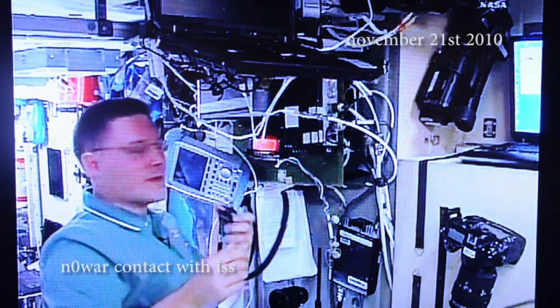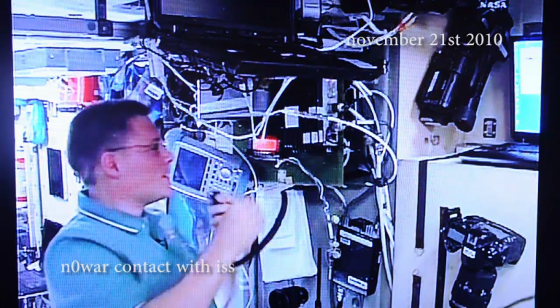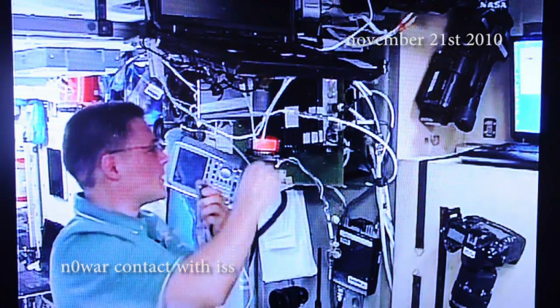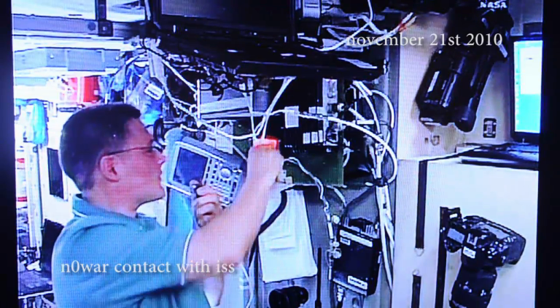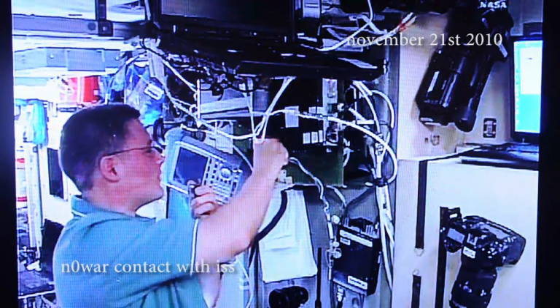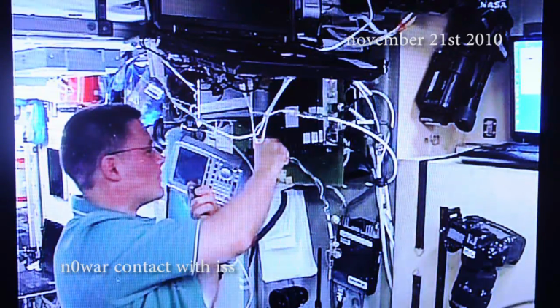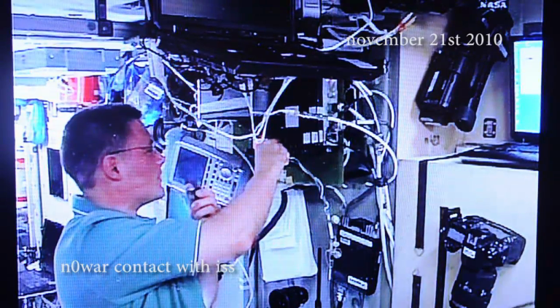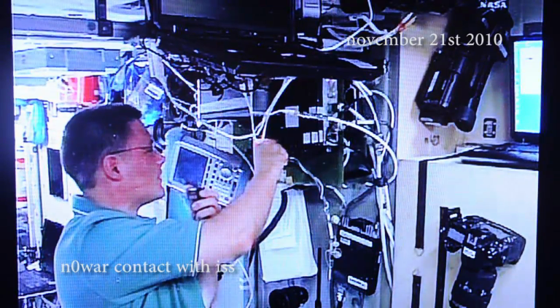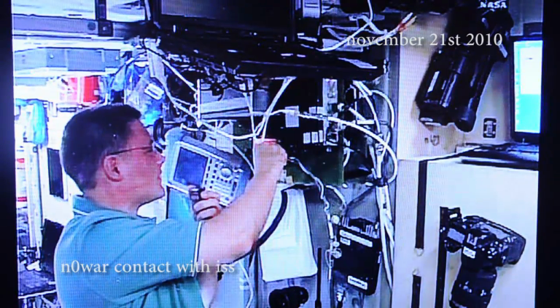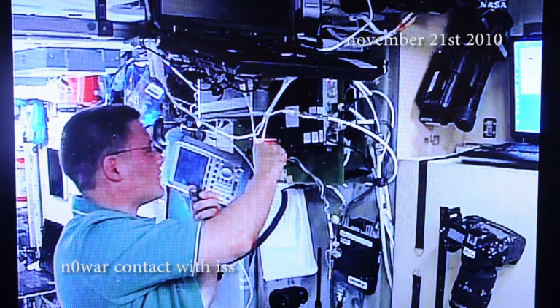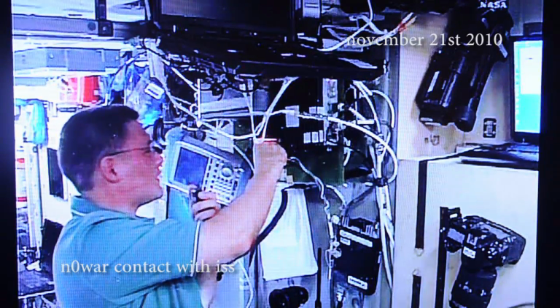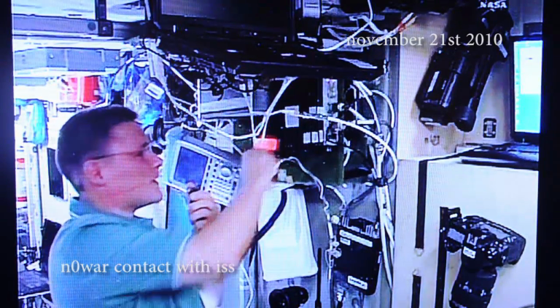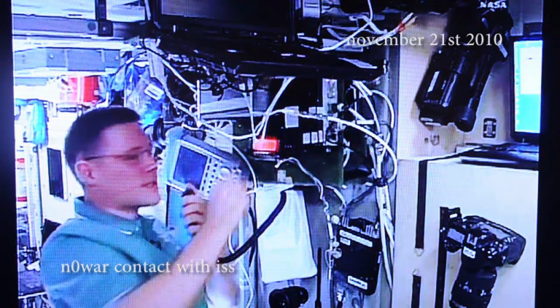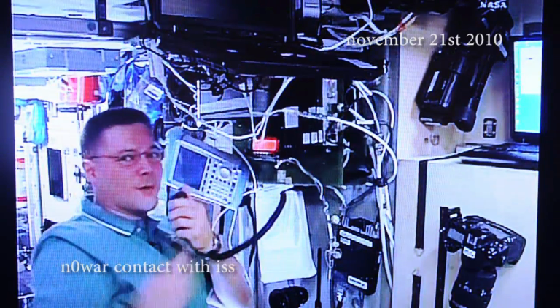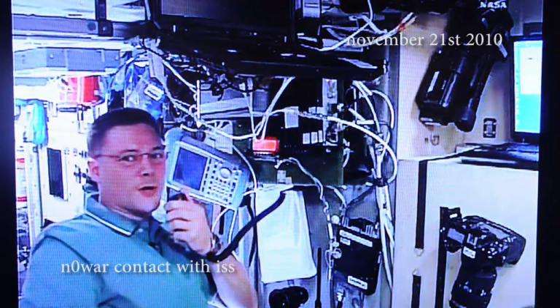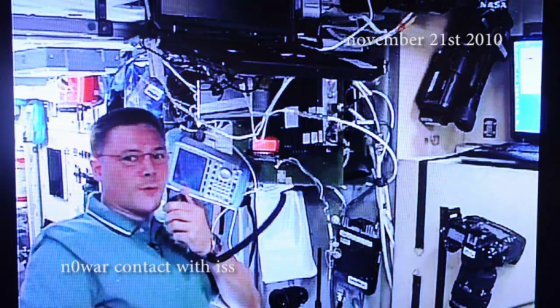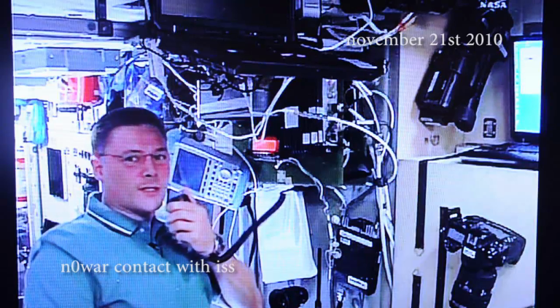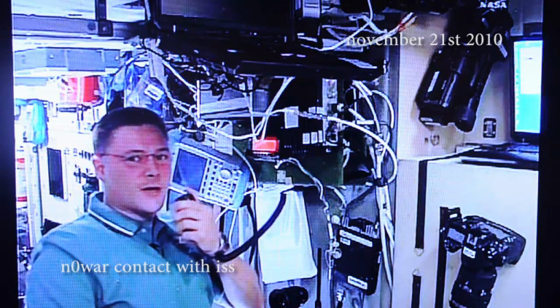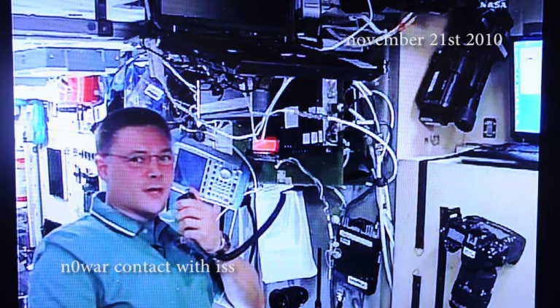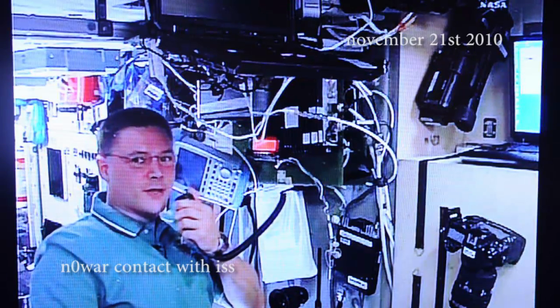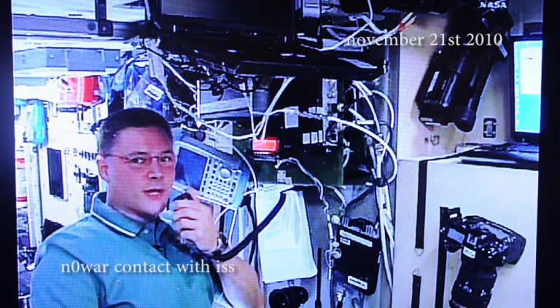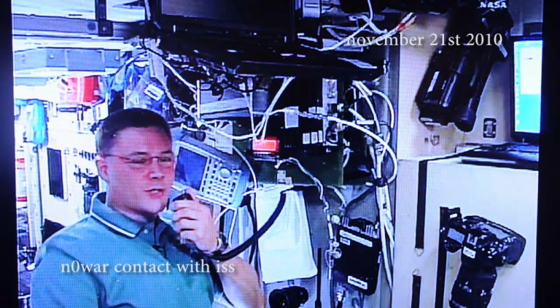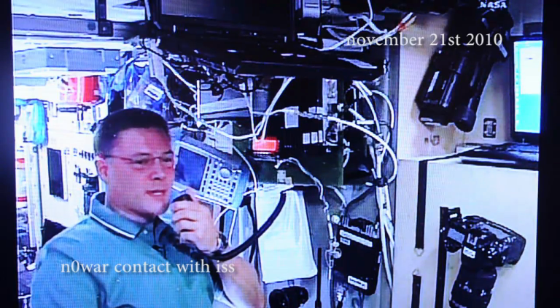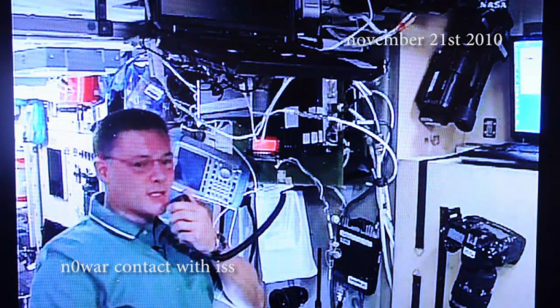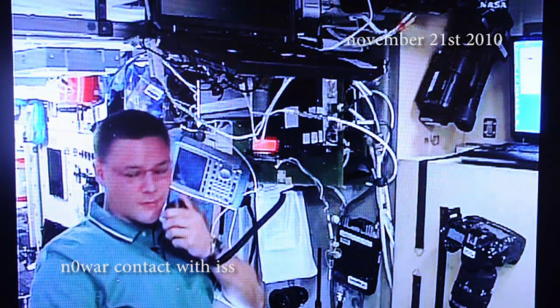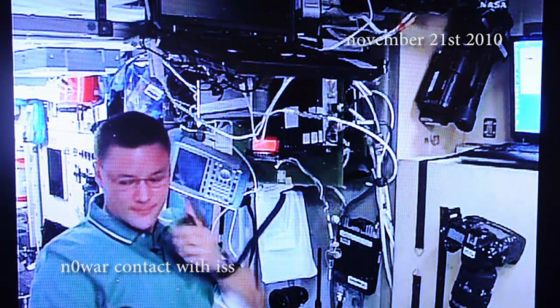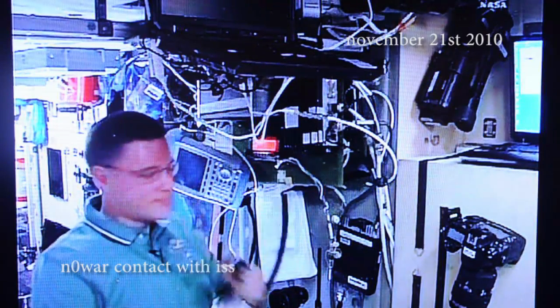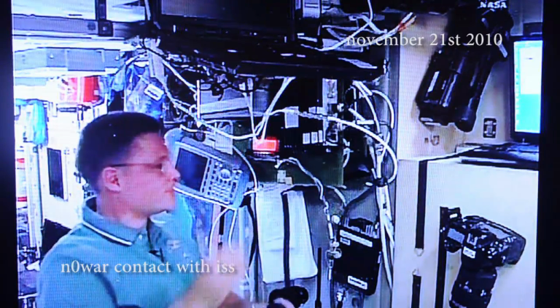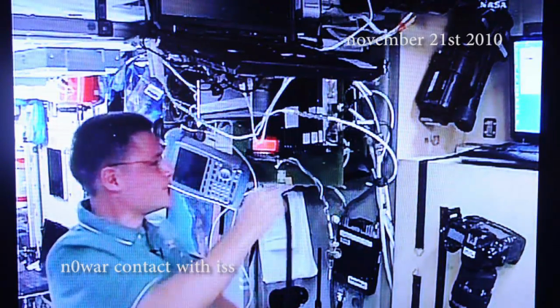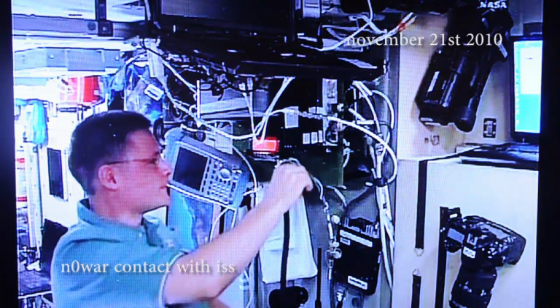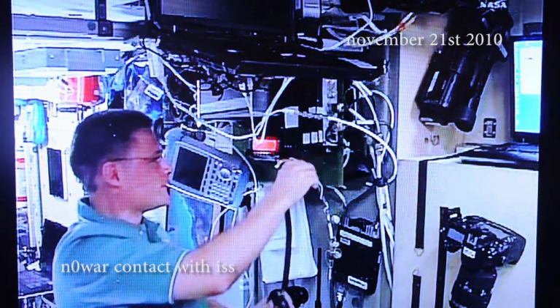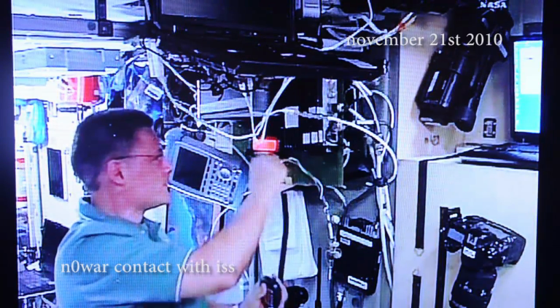You can hear the calls coming in. This is November Alpha 1 Sierra Sierra, the International Space Station. Over. Anyone copy that message?